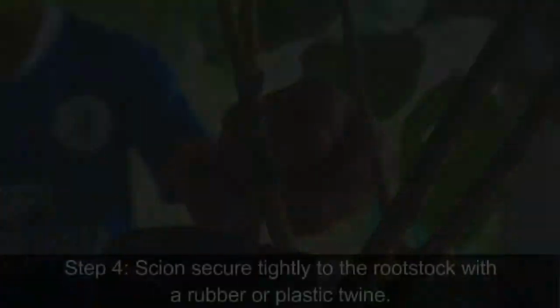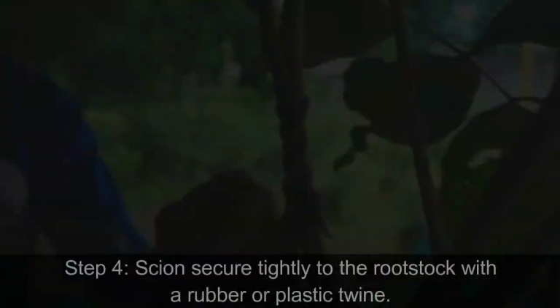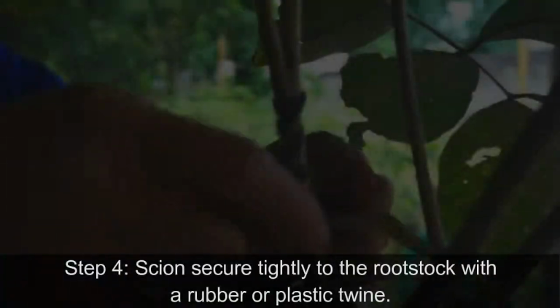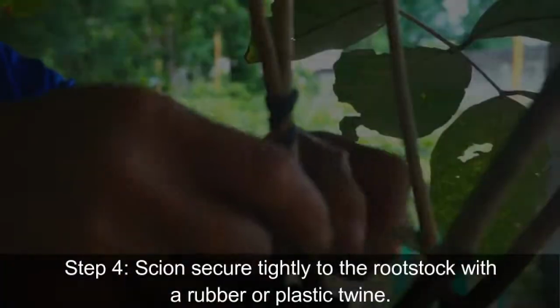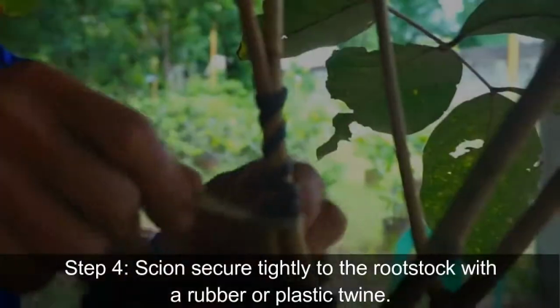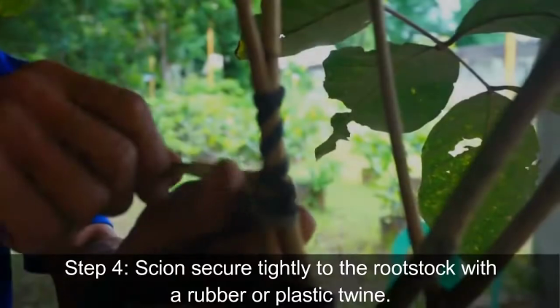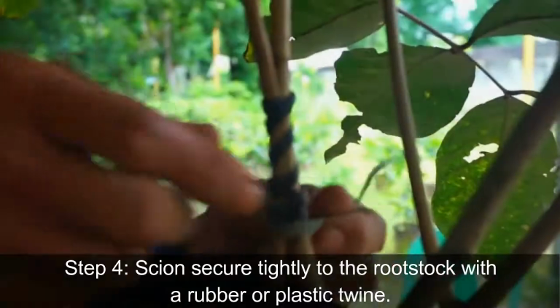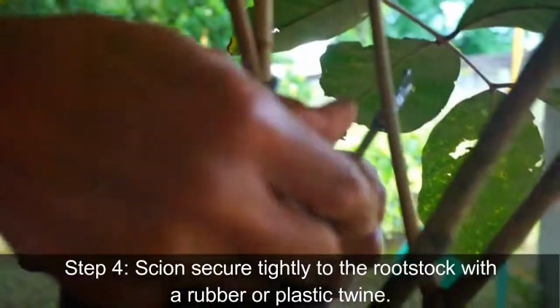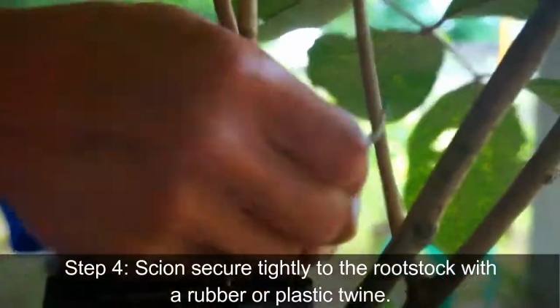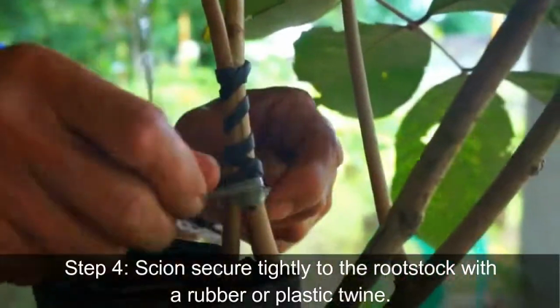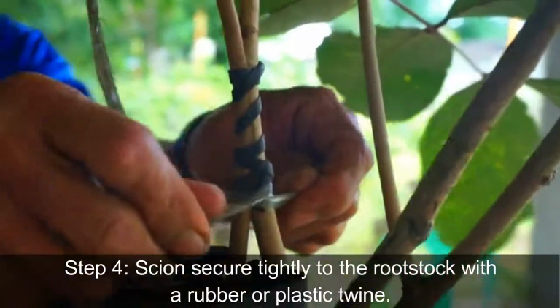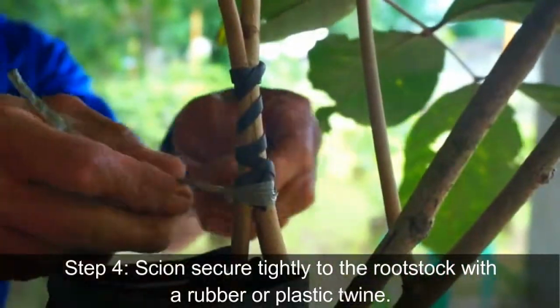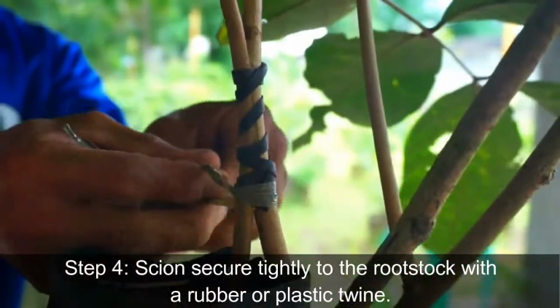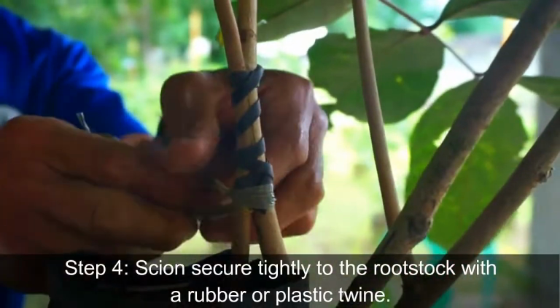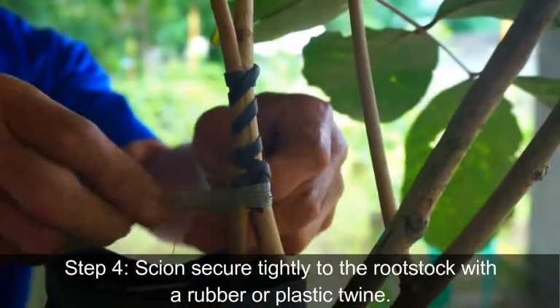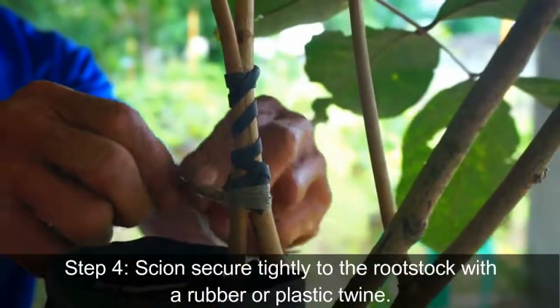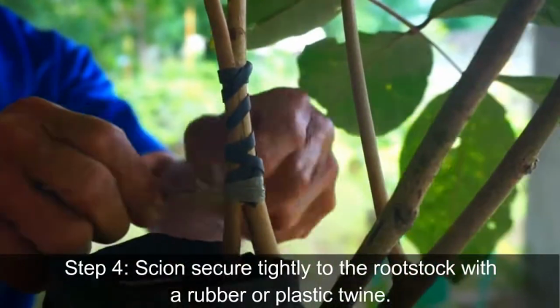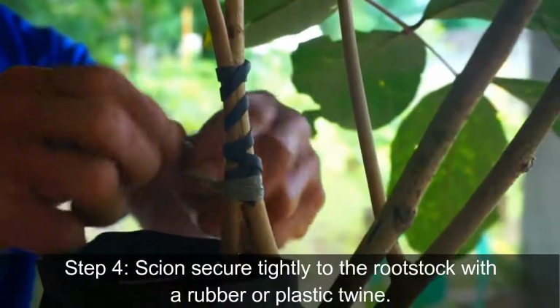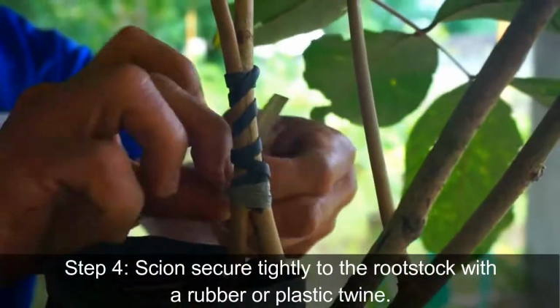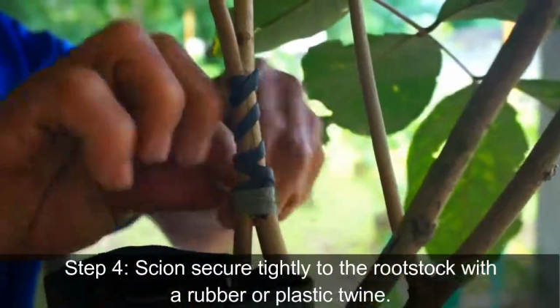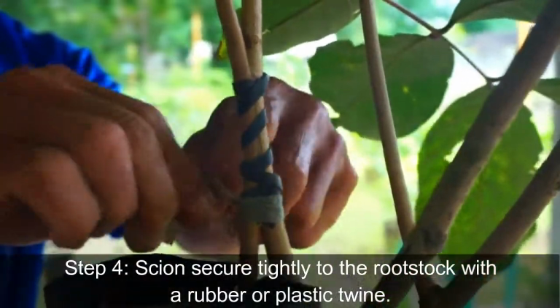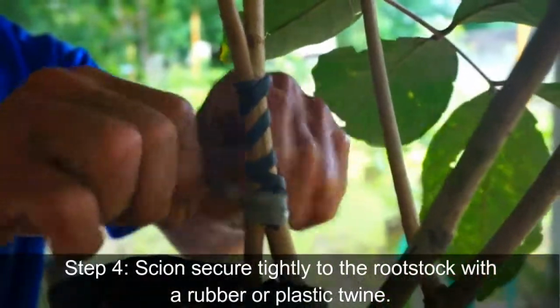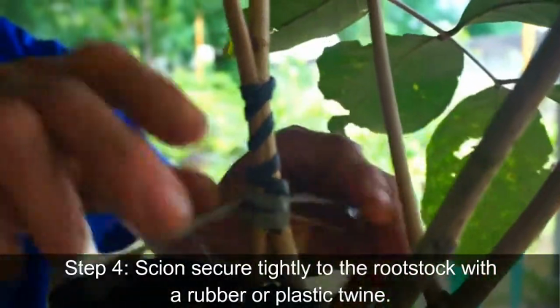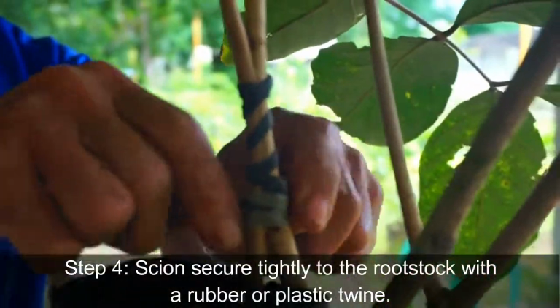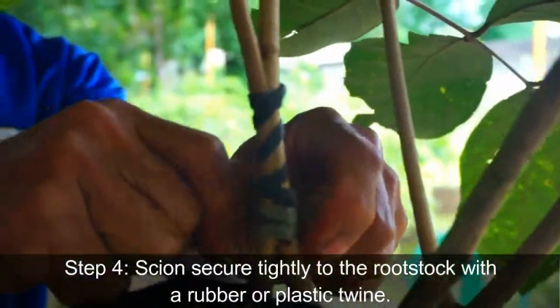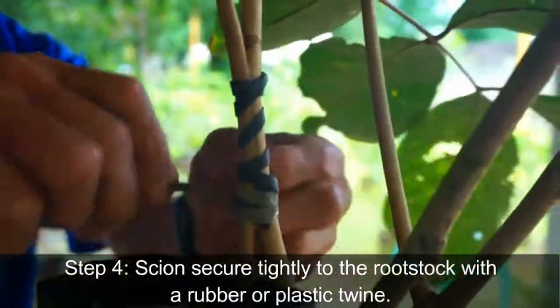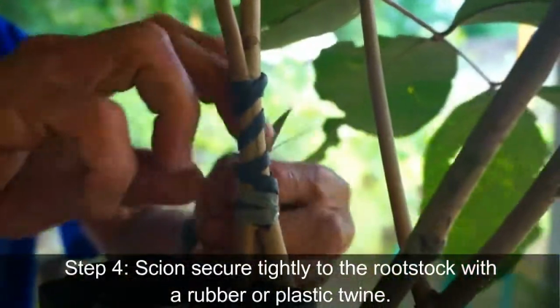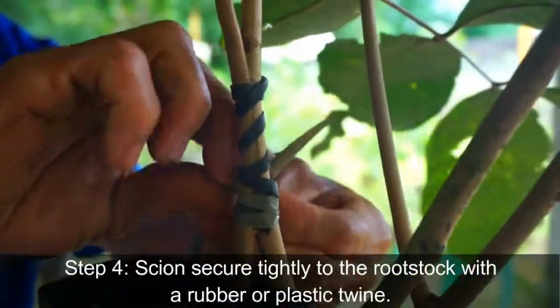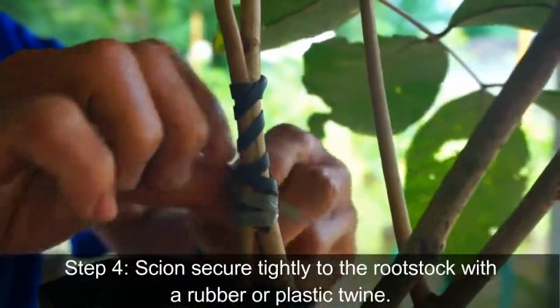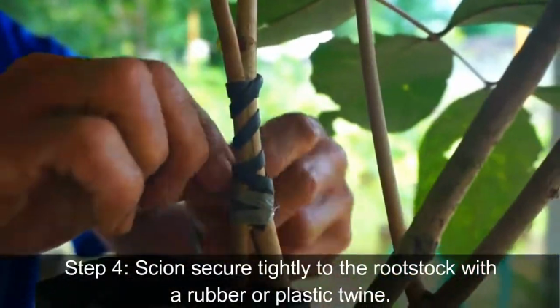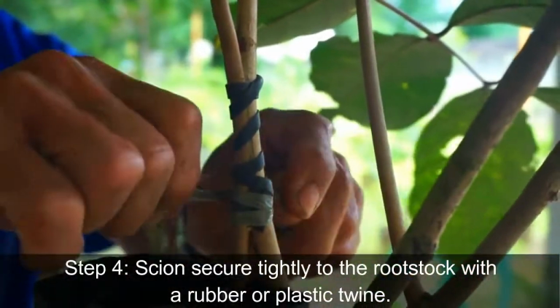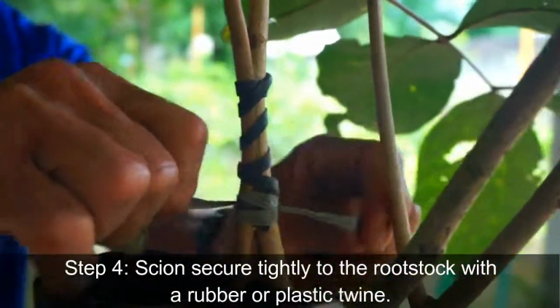Step 4: Secure the scion tightly to the rootstock with a rubber or plastic twine.